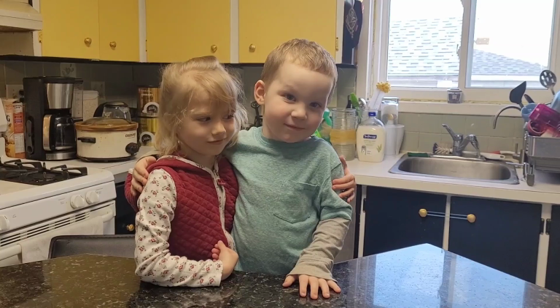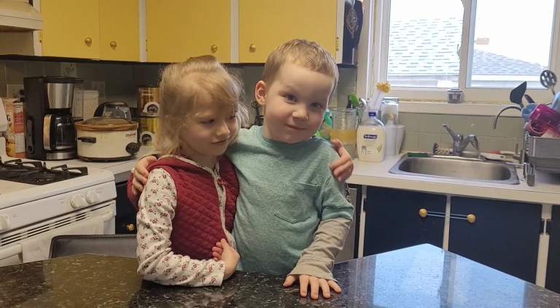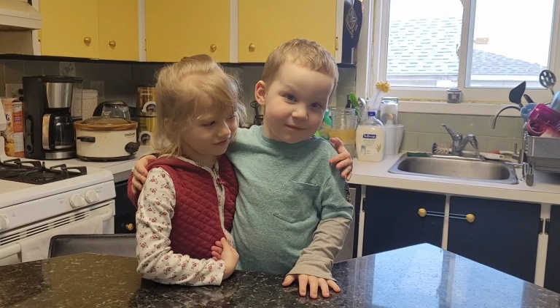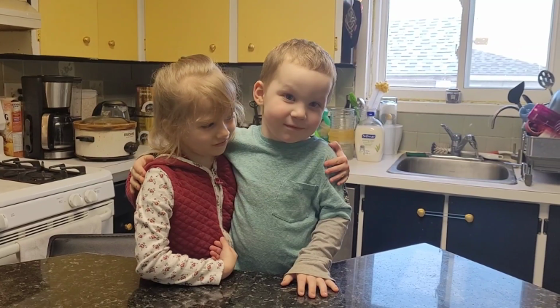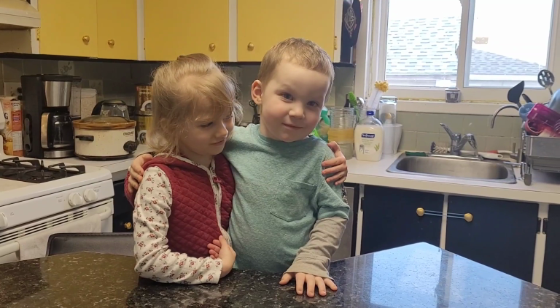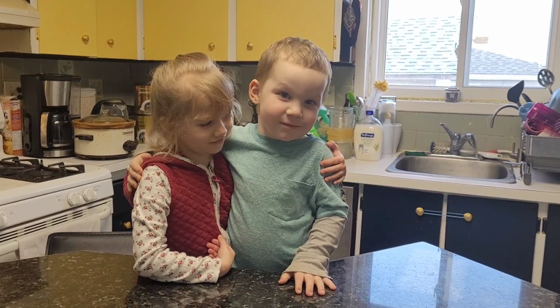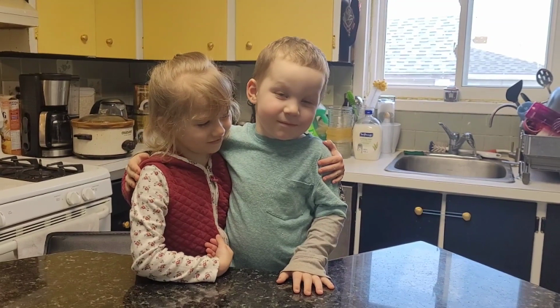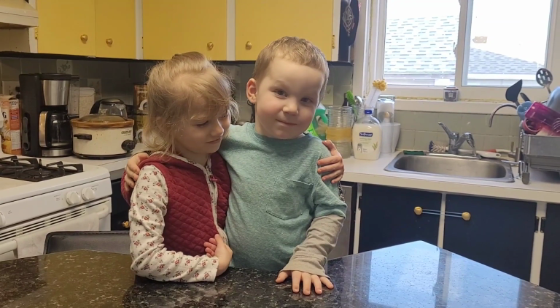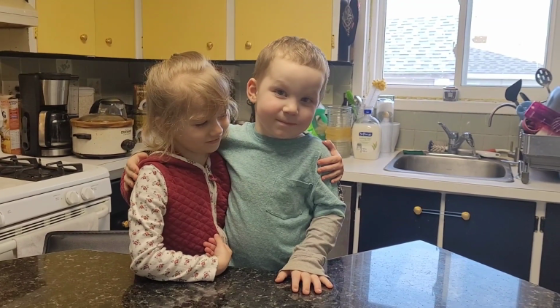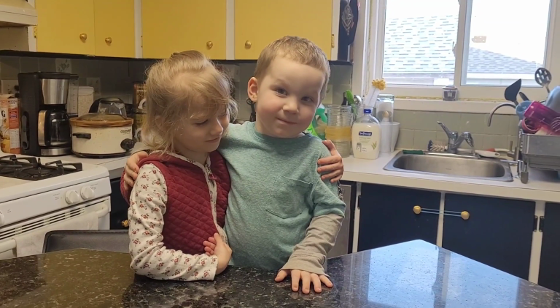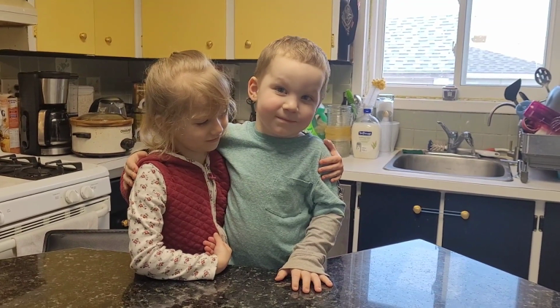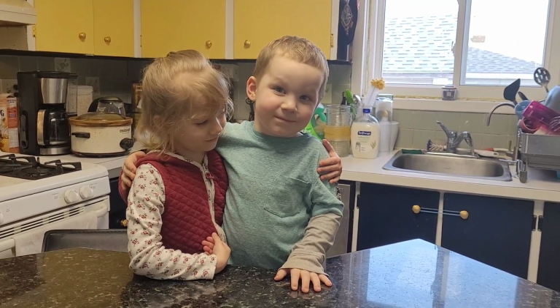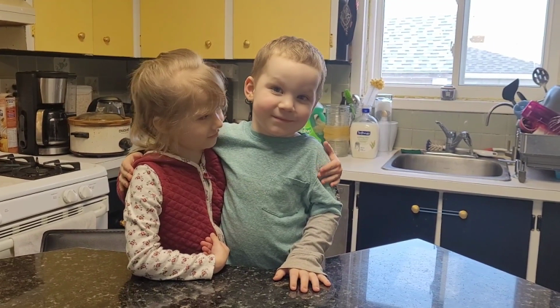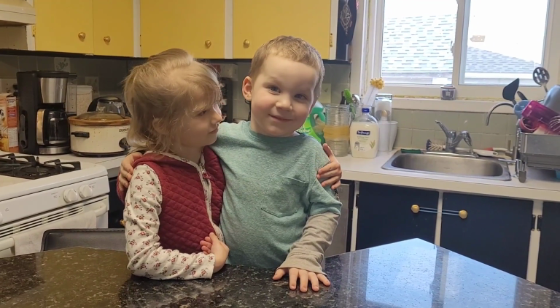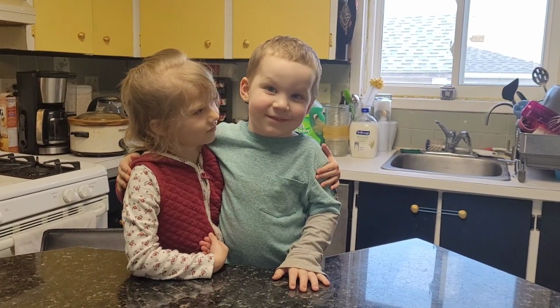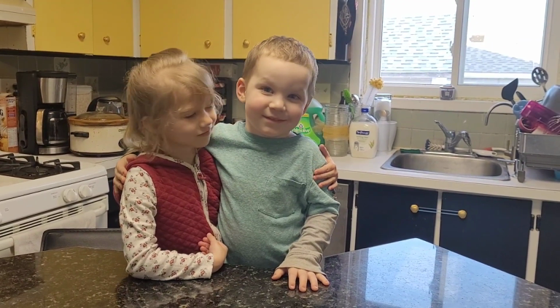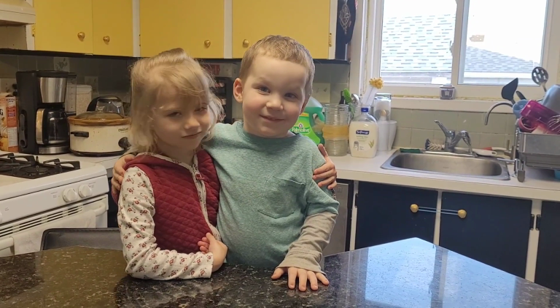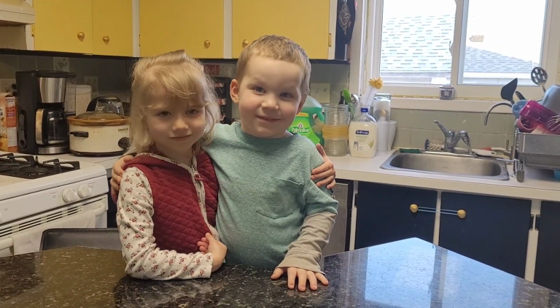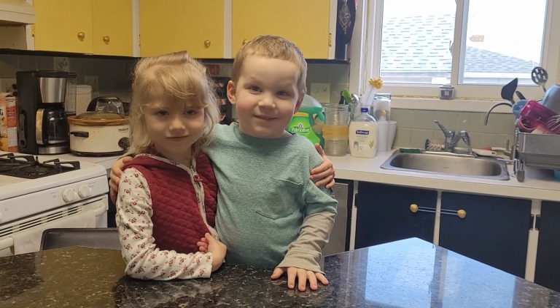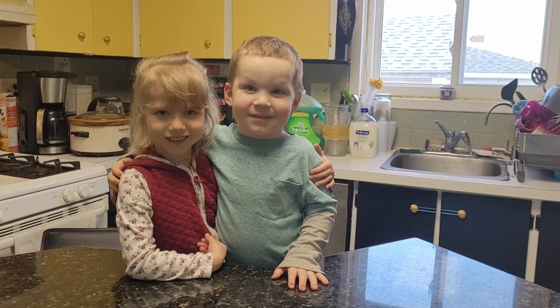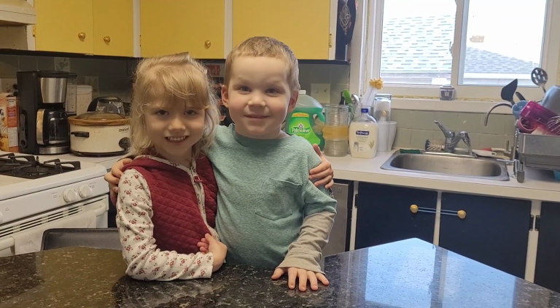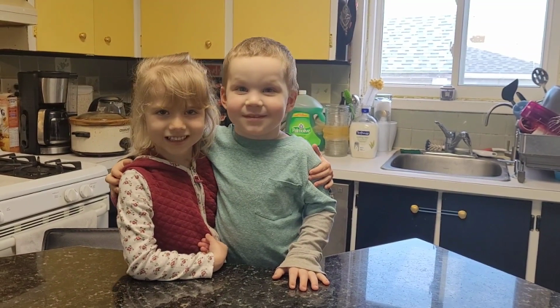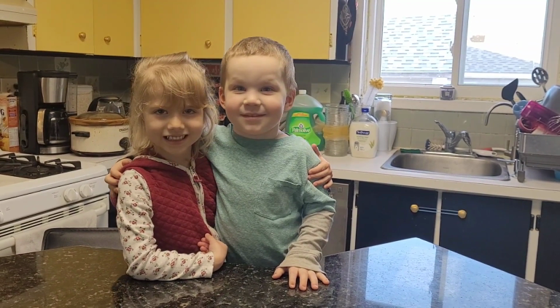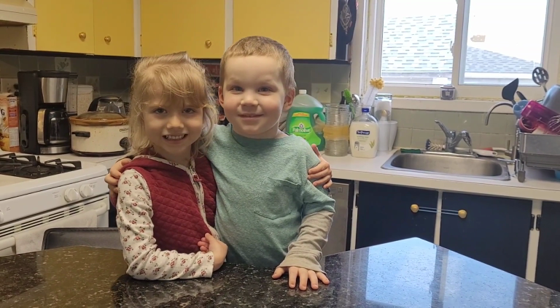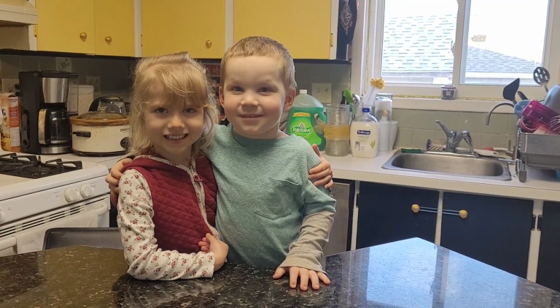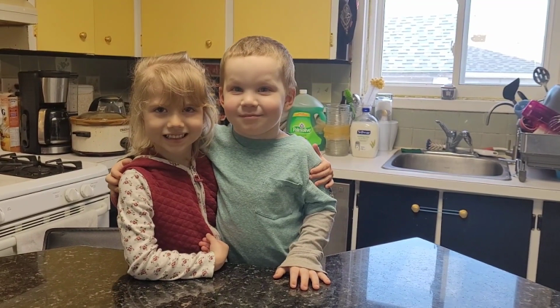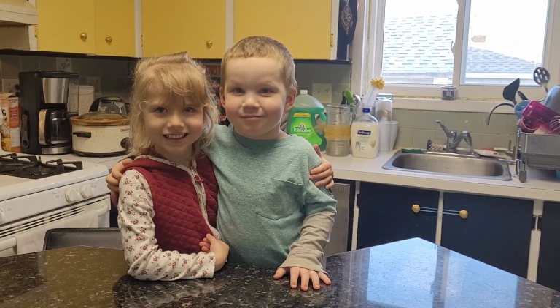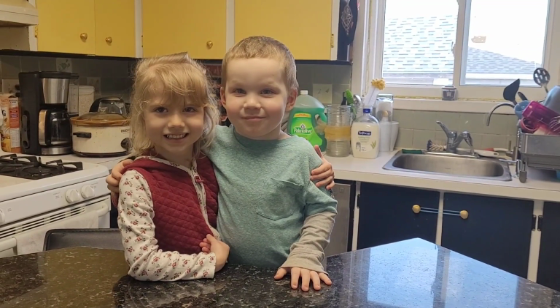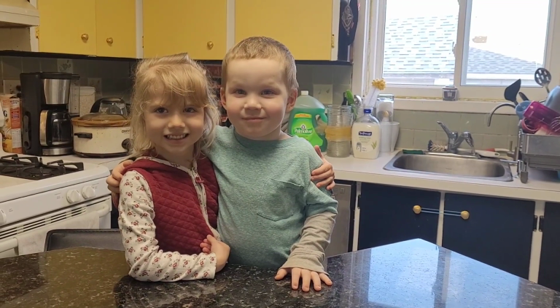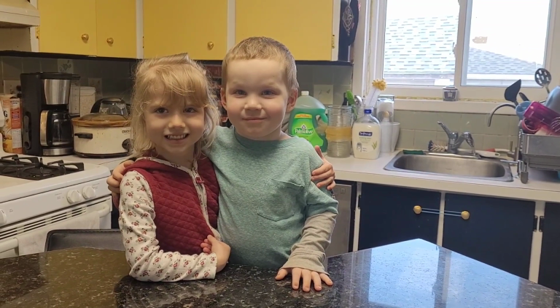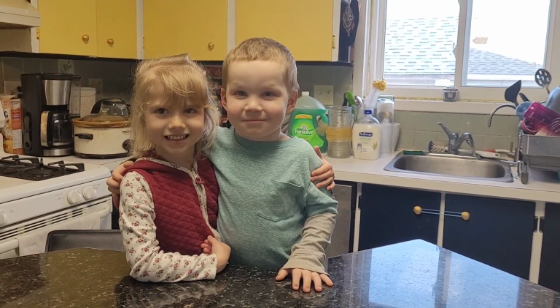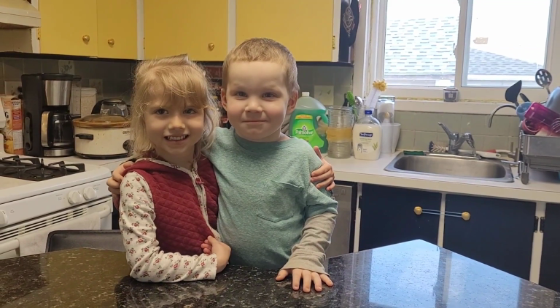We are with Evelyn and Finn, and we are back with more science experiments.